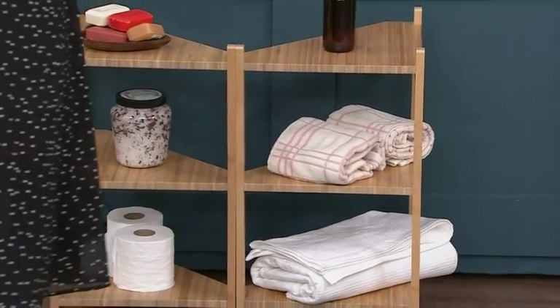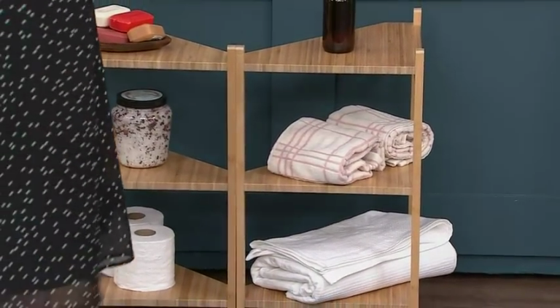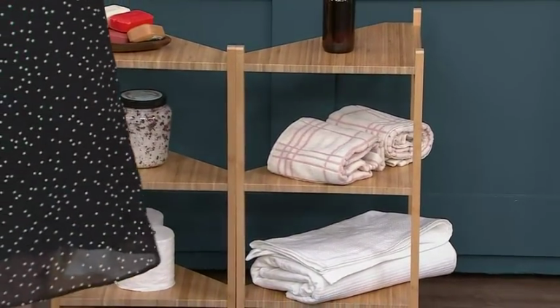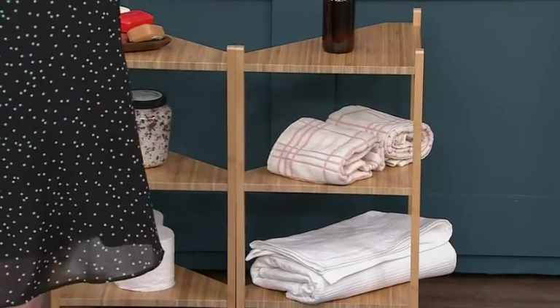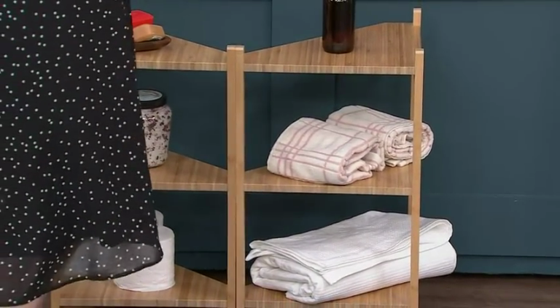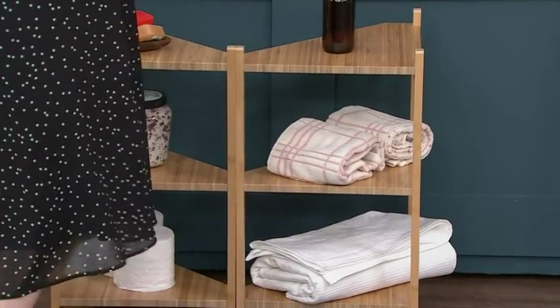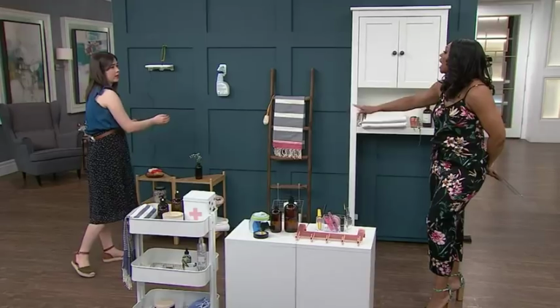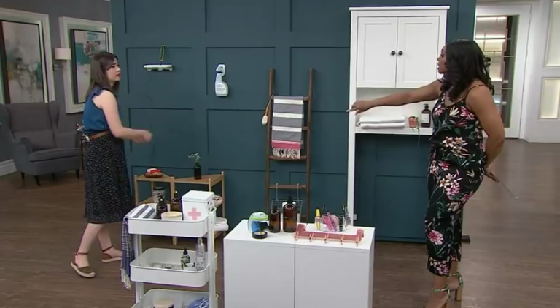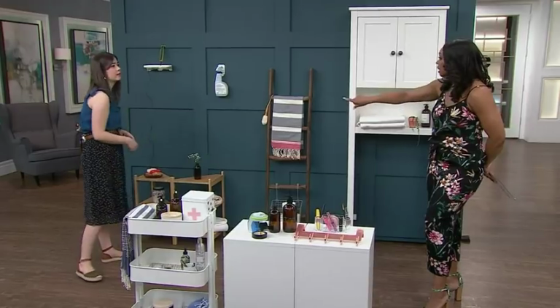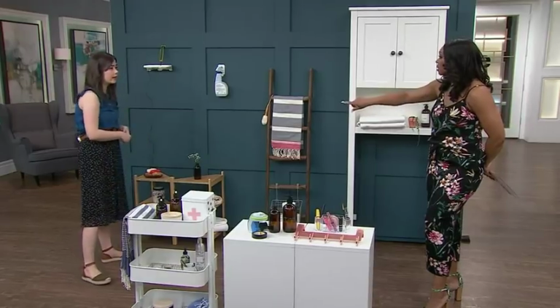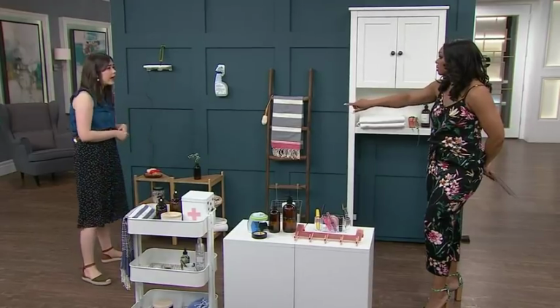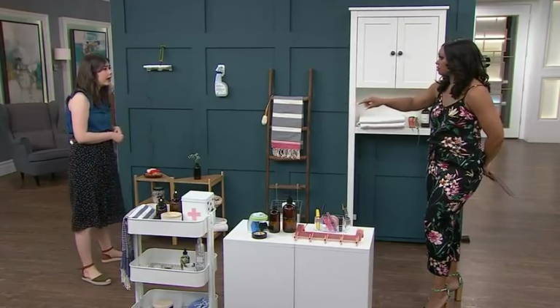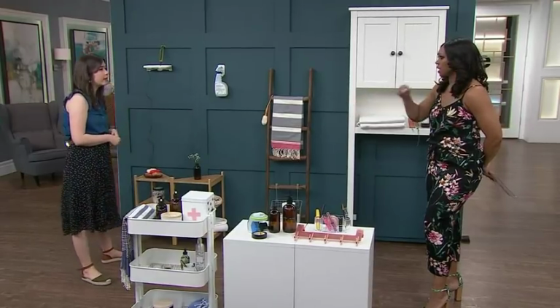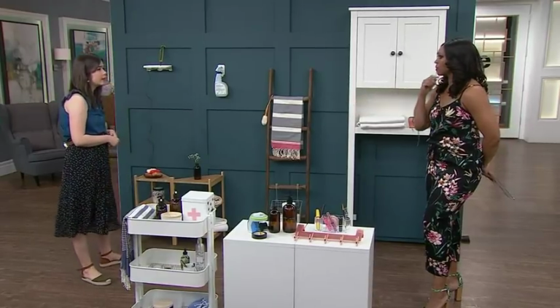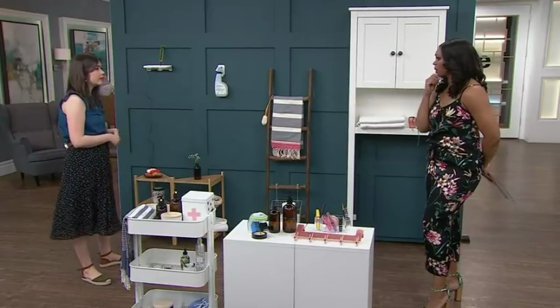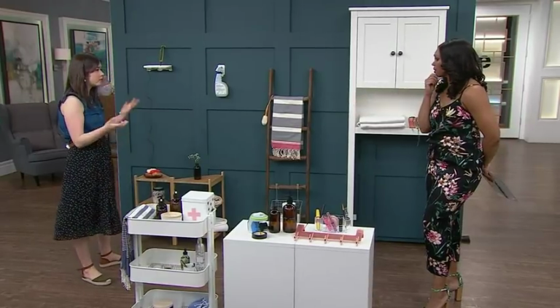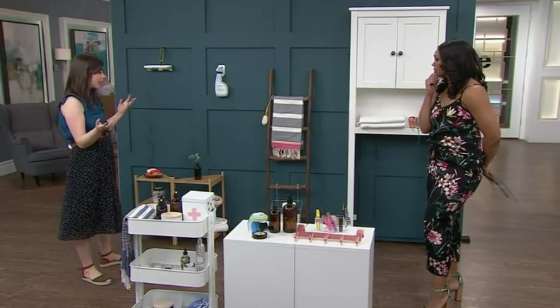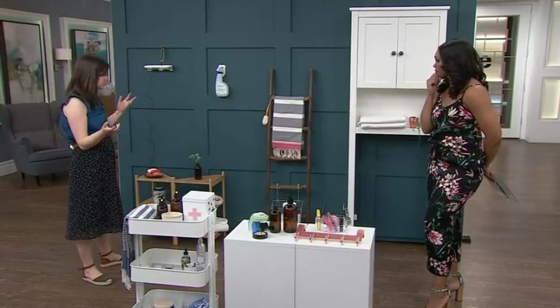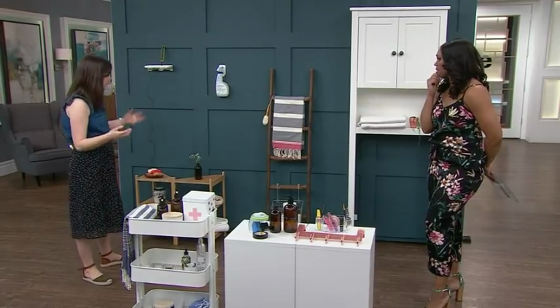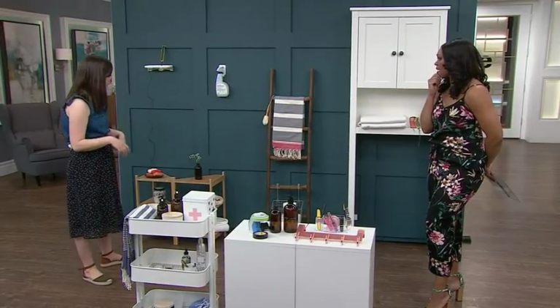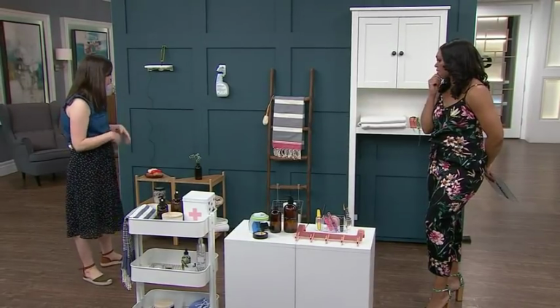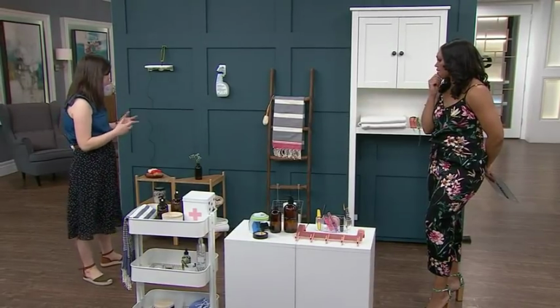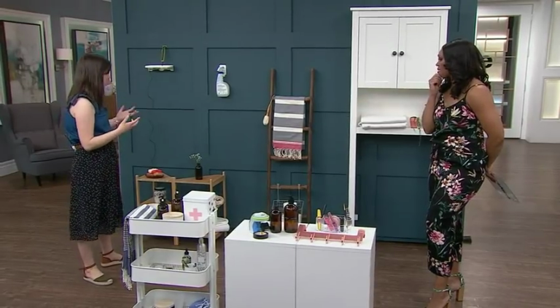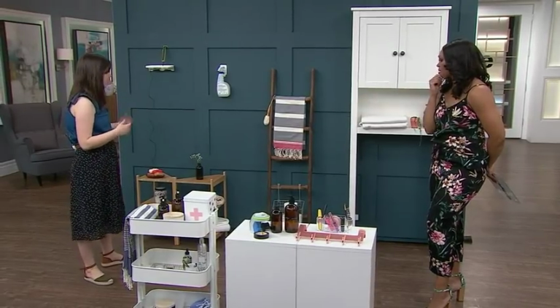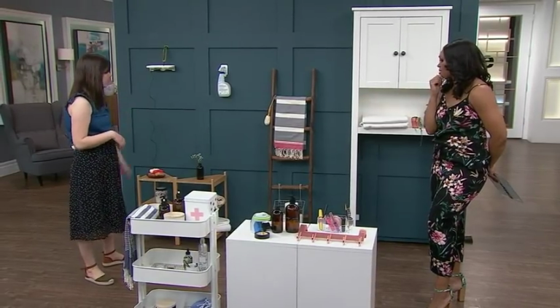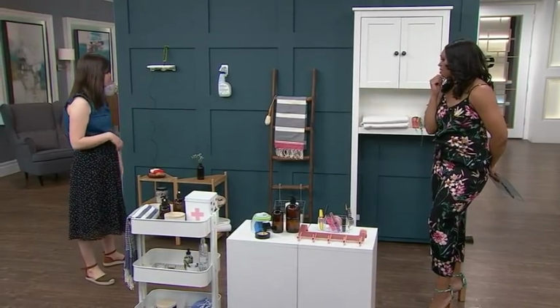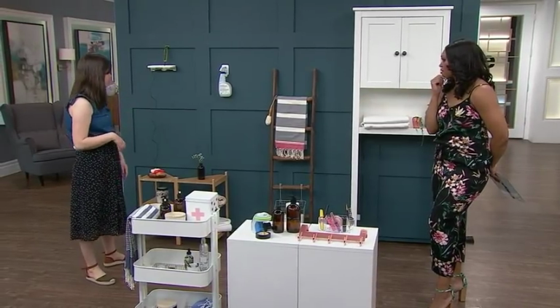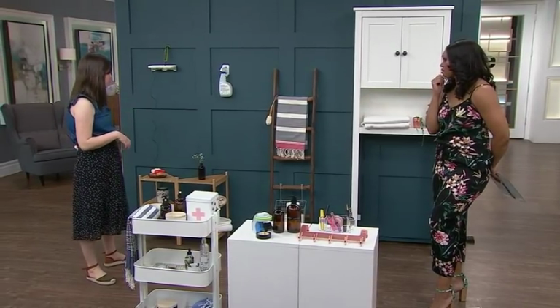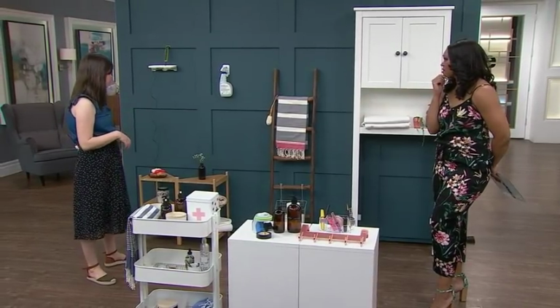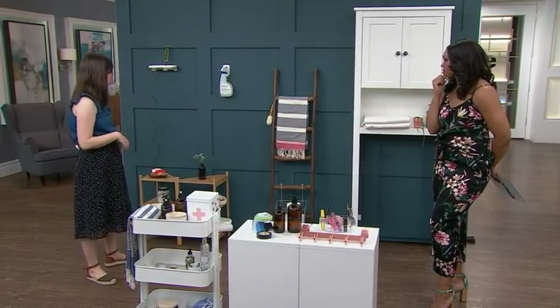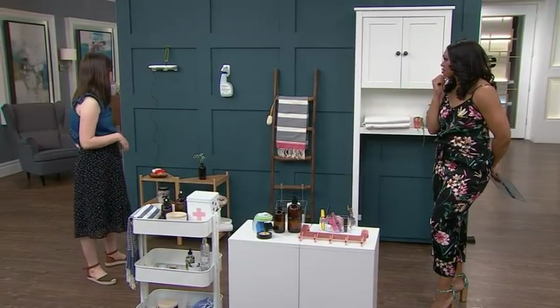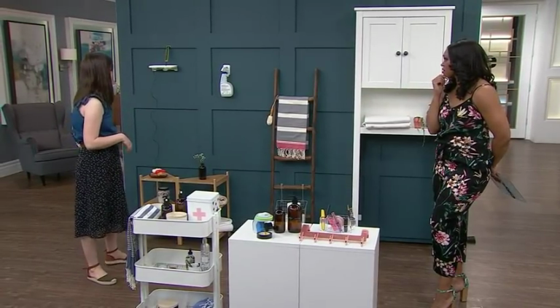It hugs the sink. Yeah, that's smart. Such a great solution.